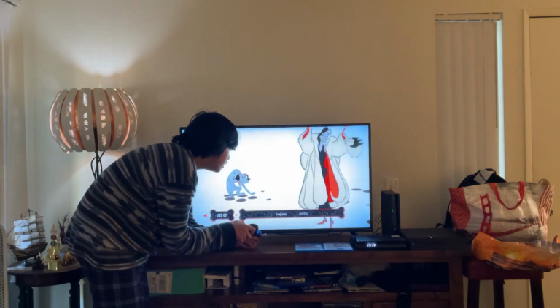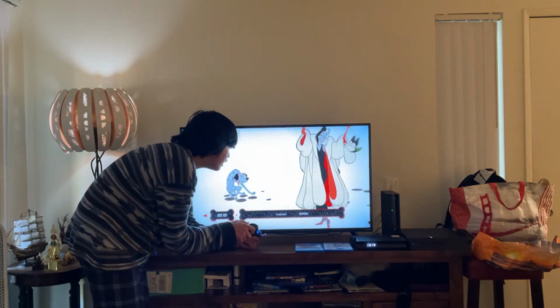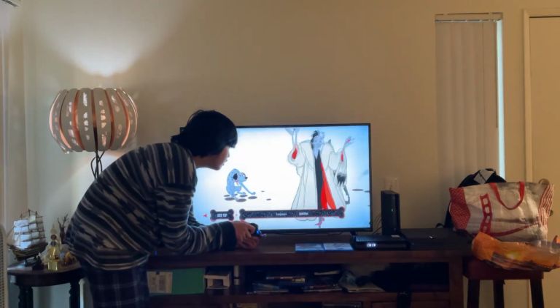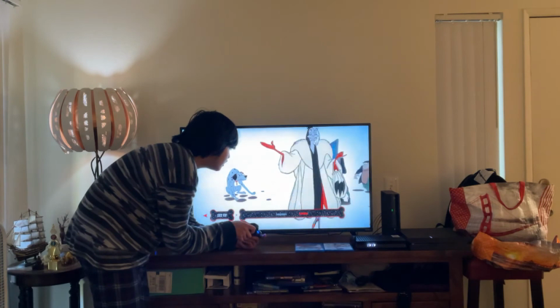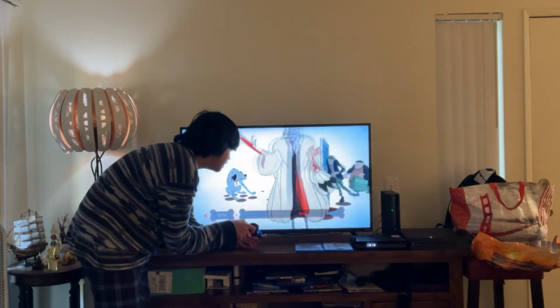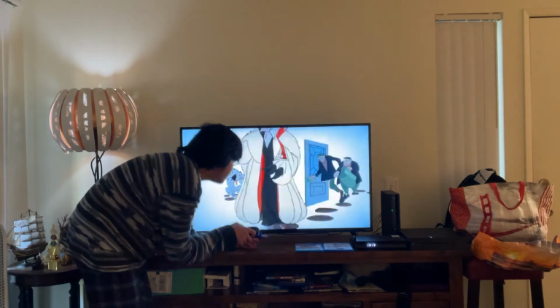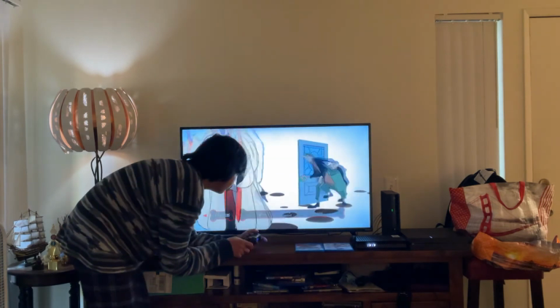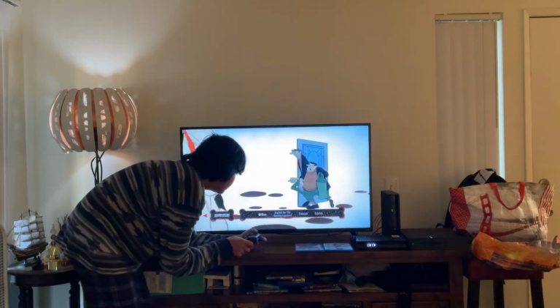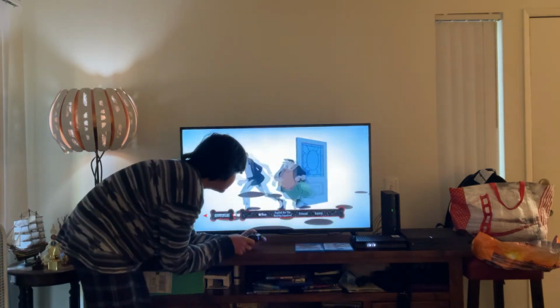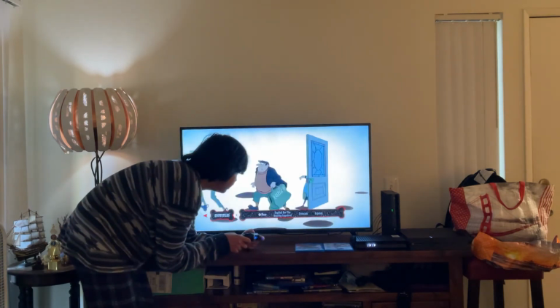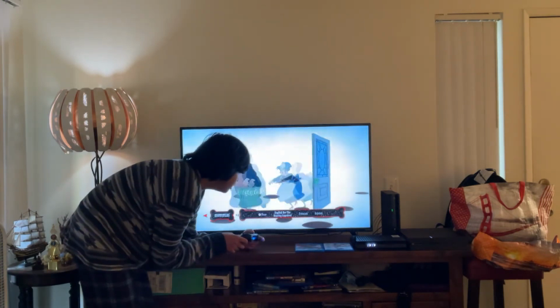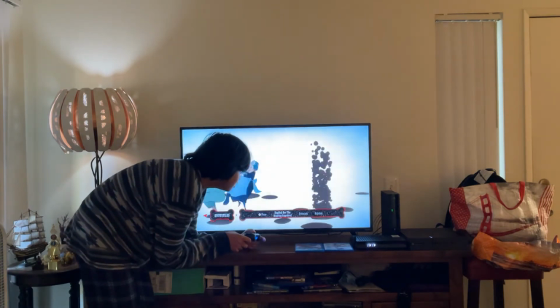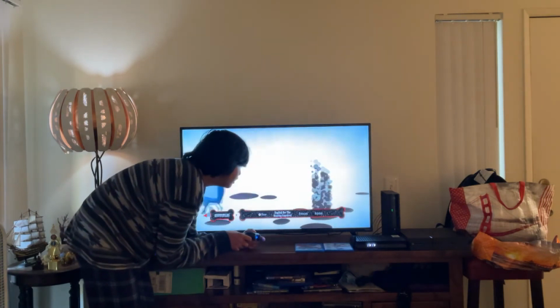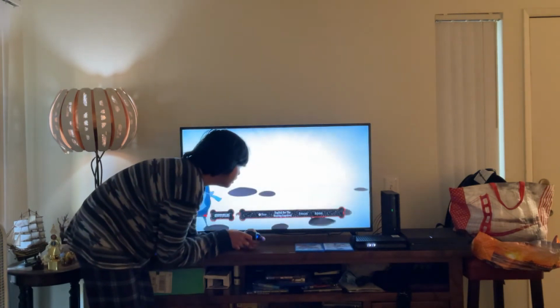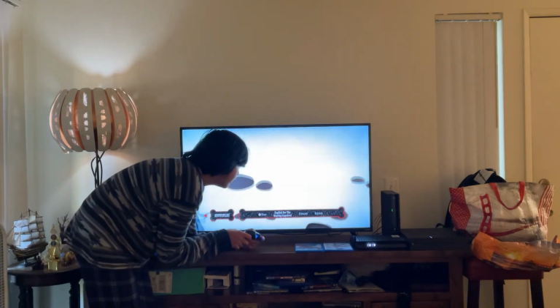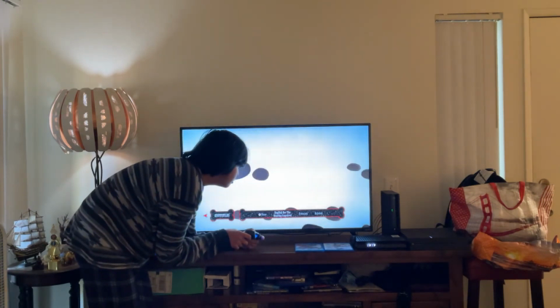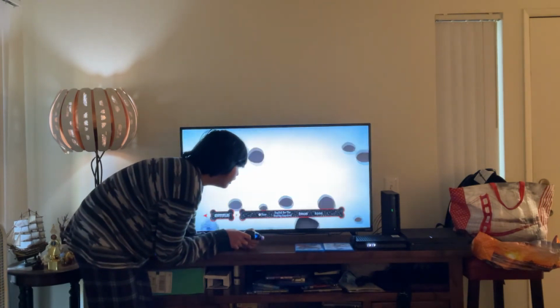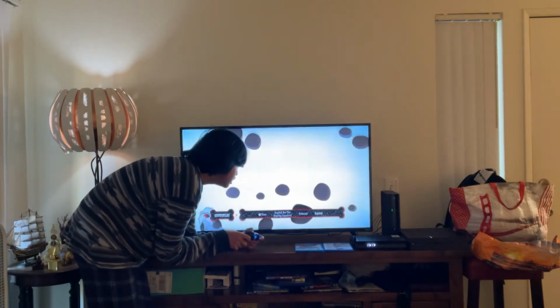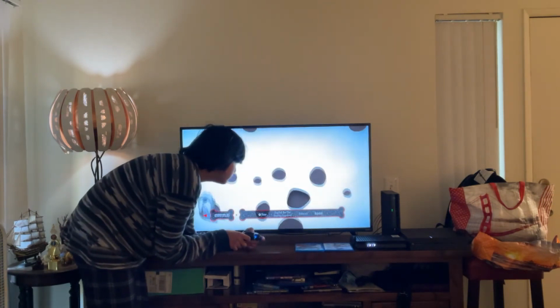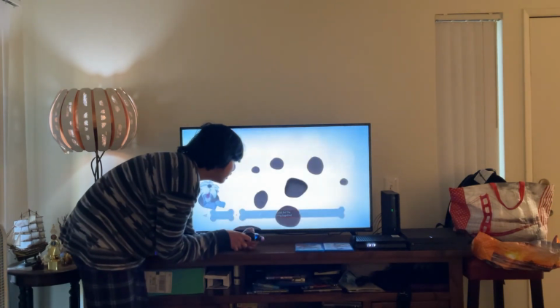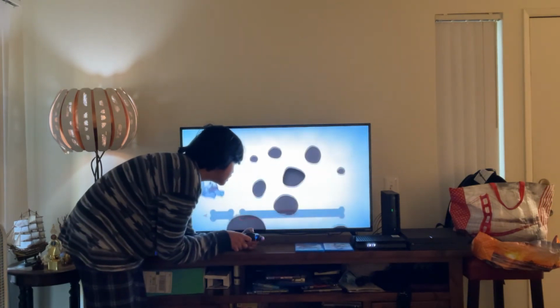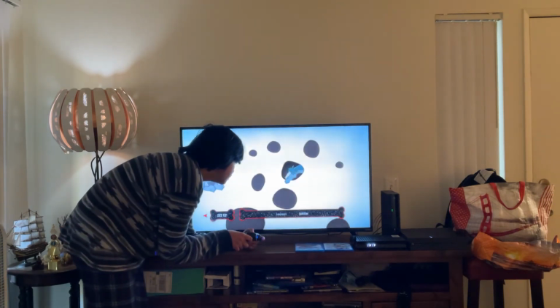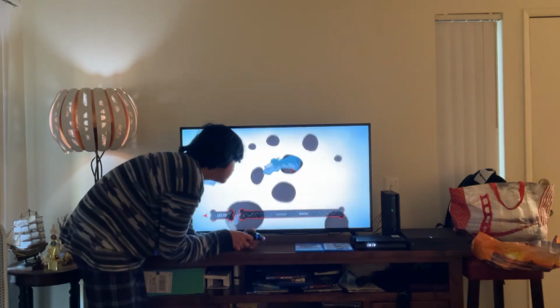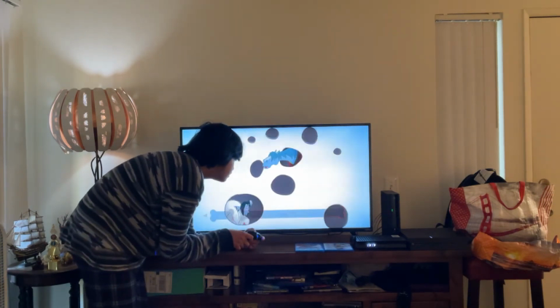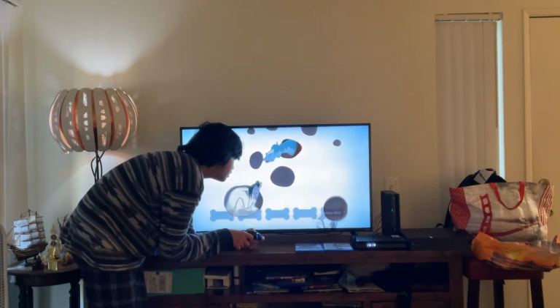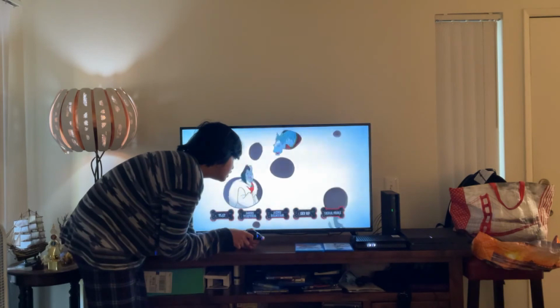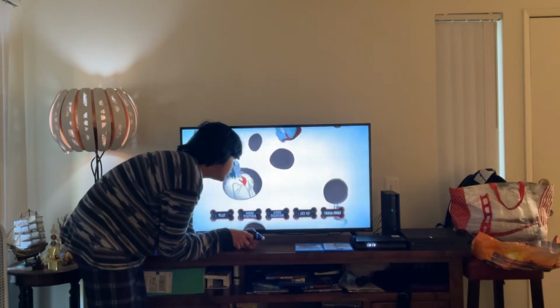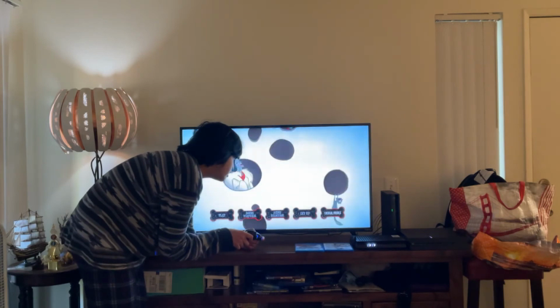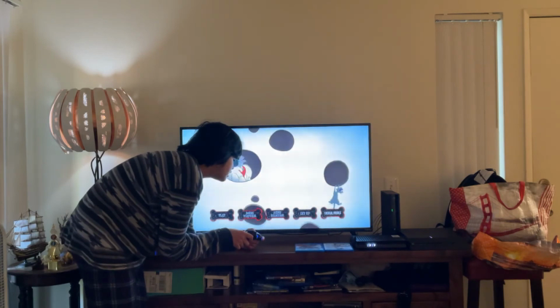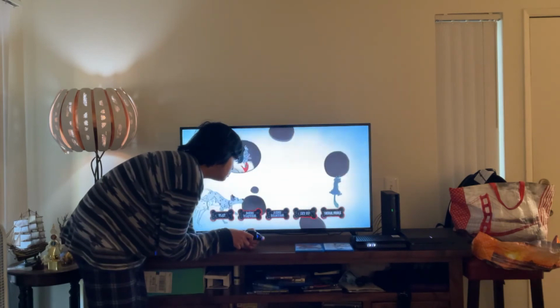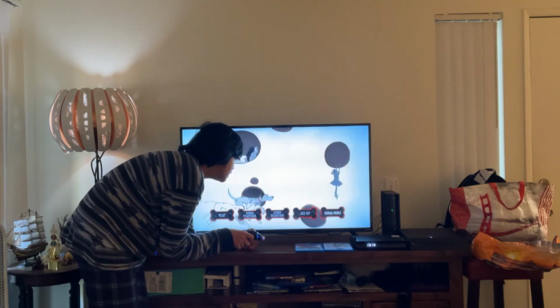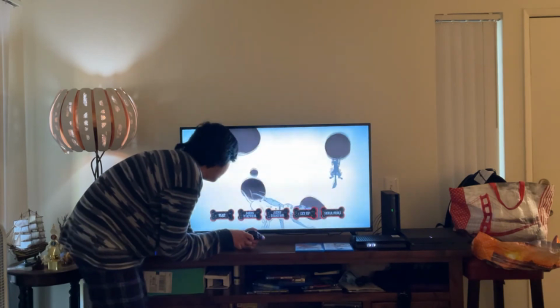Here you get Subtitles. Let's take a look. Here you get: None; English for the Hearing Impaired; French; and Spanish. Here you get Sneak Peeks as well.